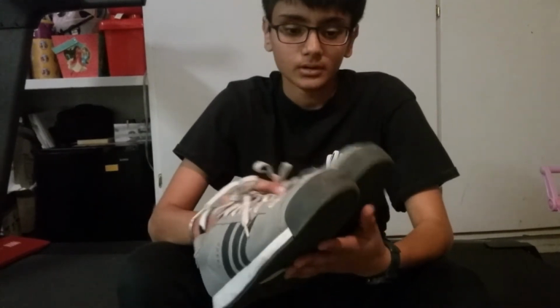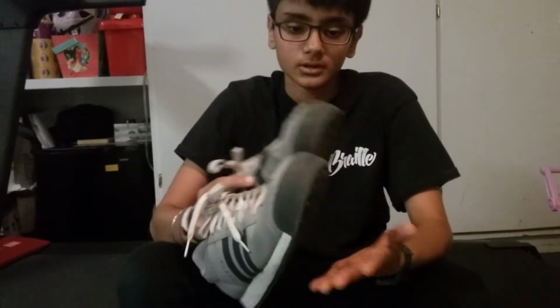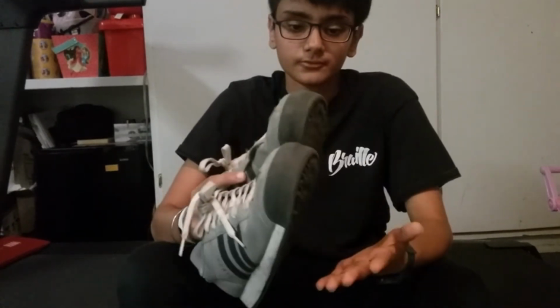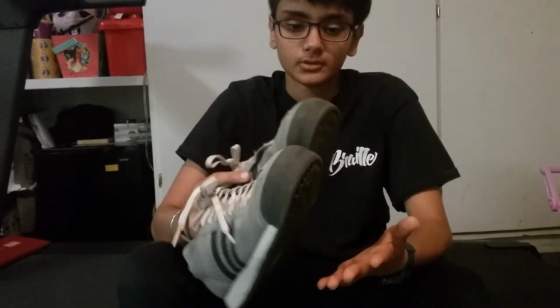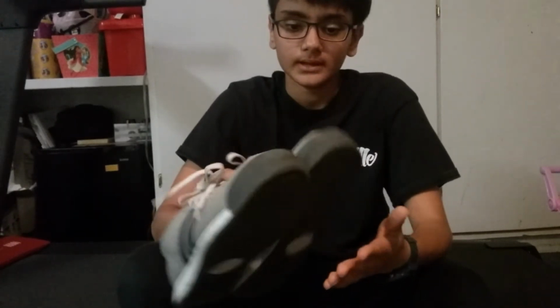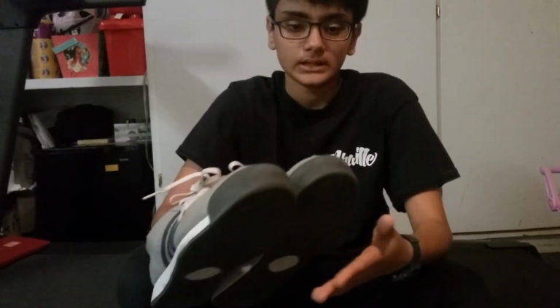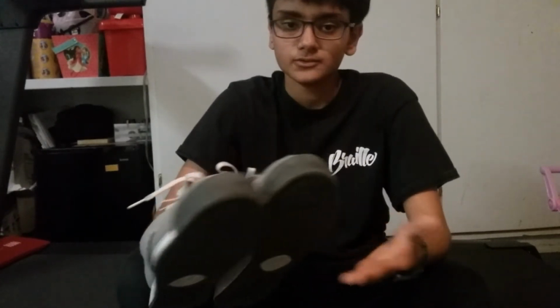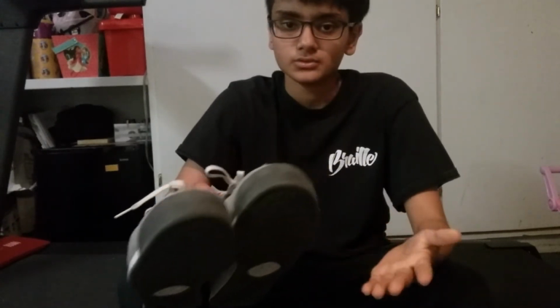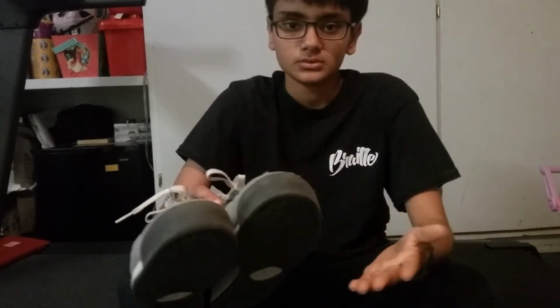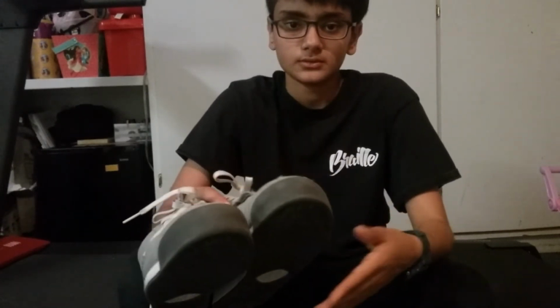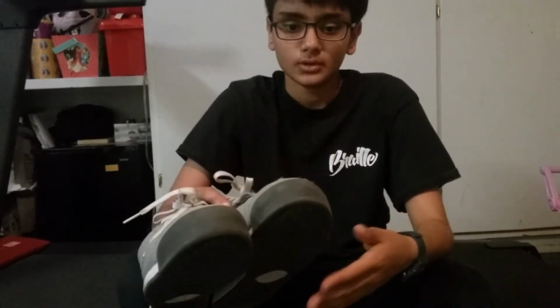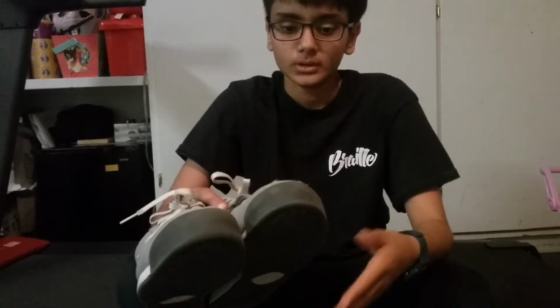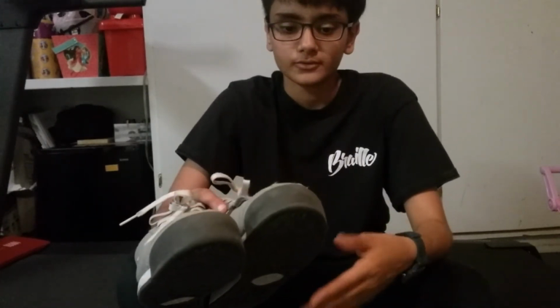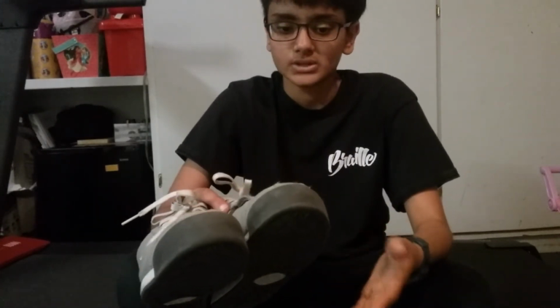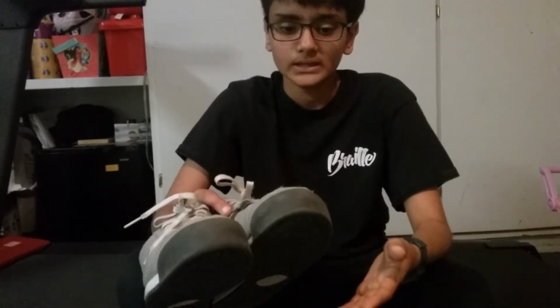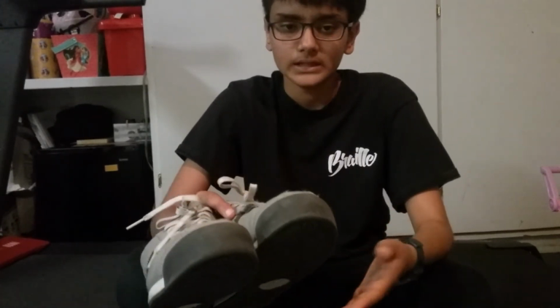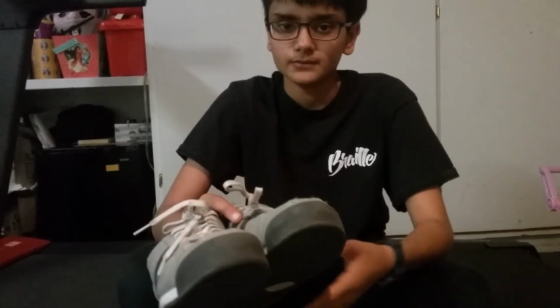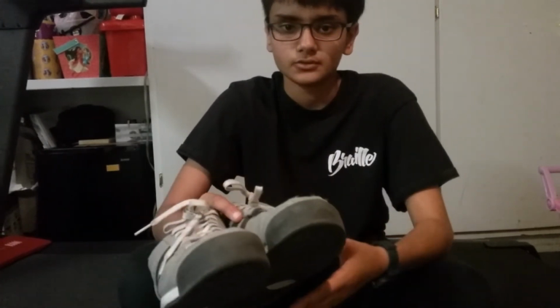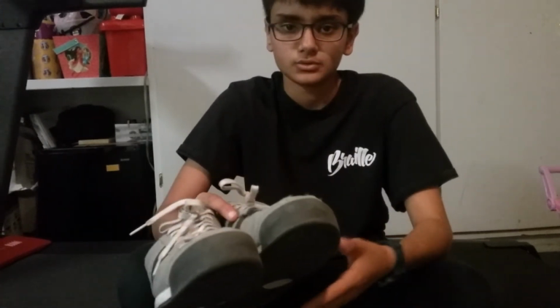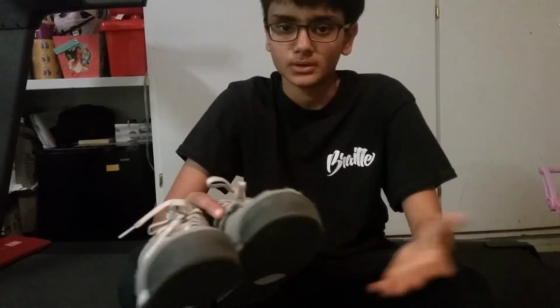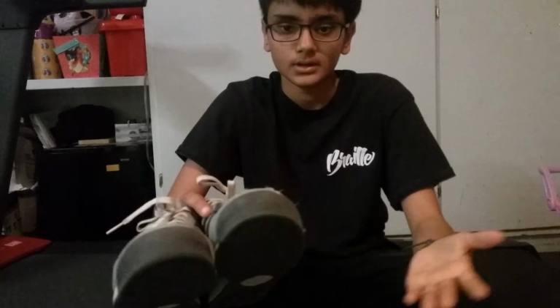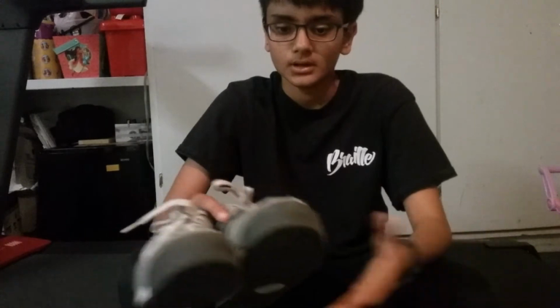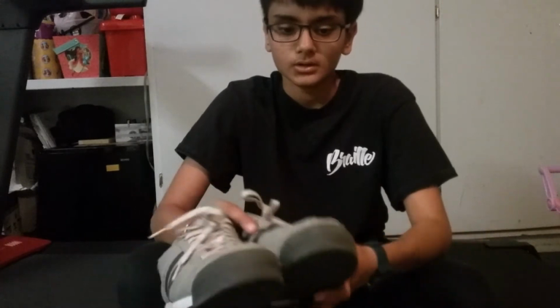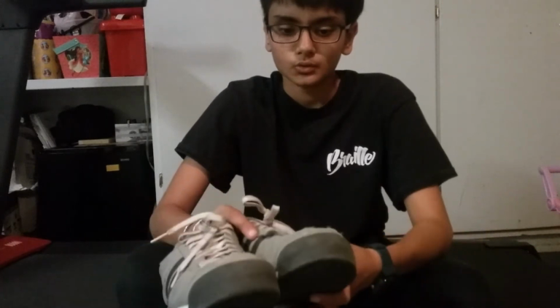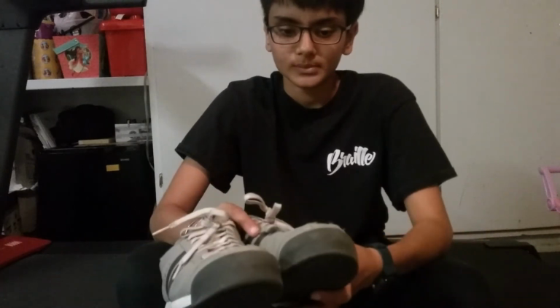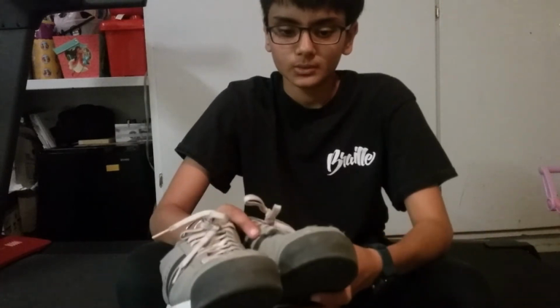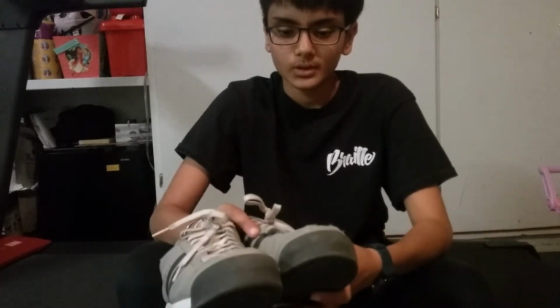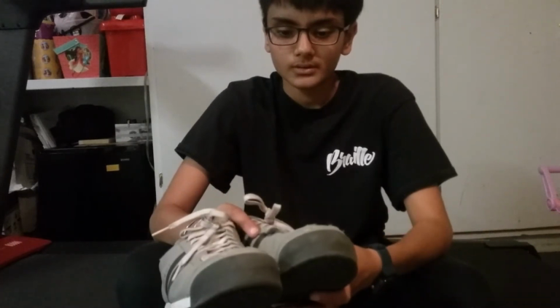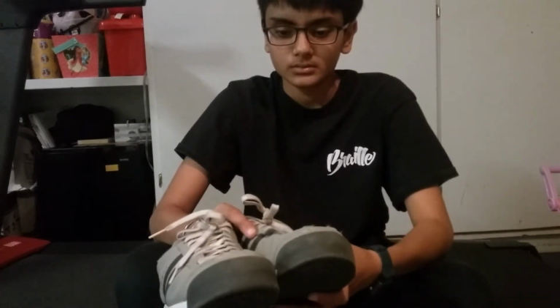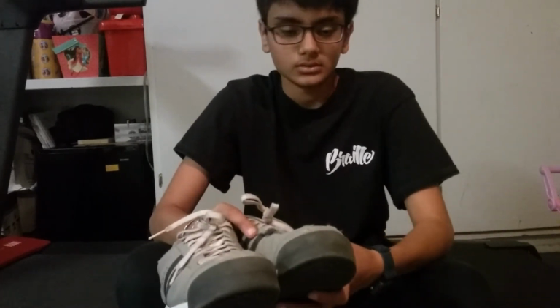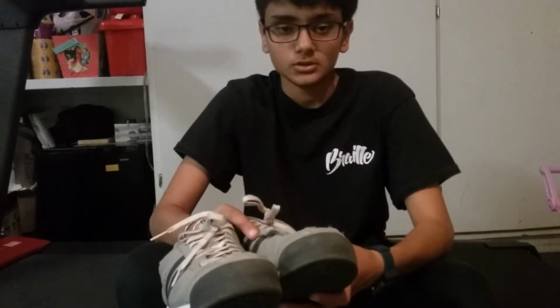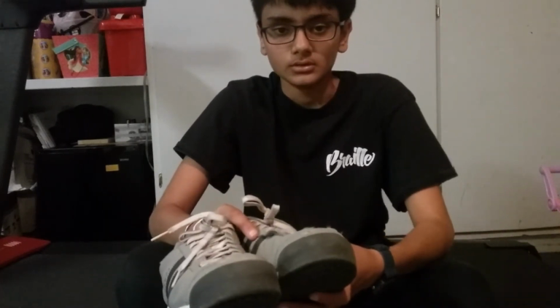They're good for skating, but even if you just want to normally wear them, they're good too.